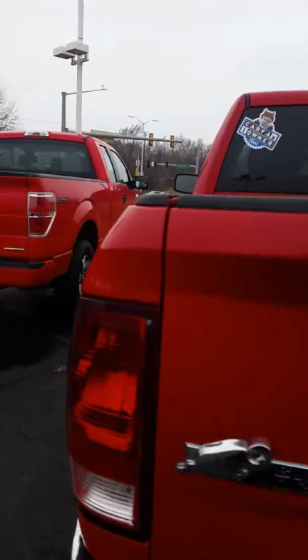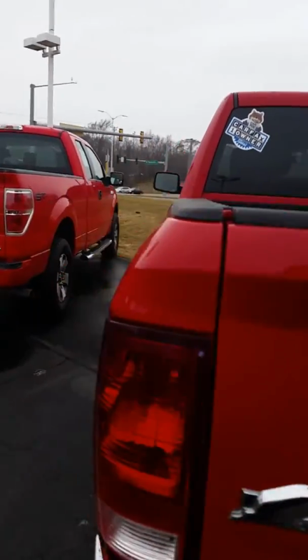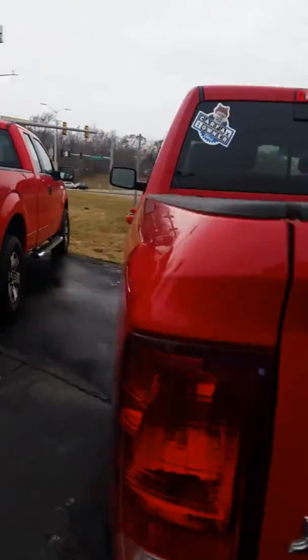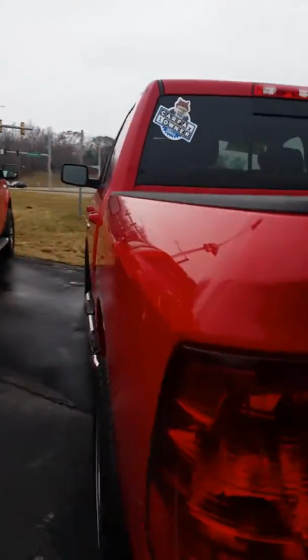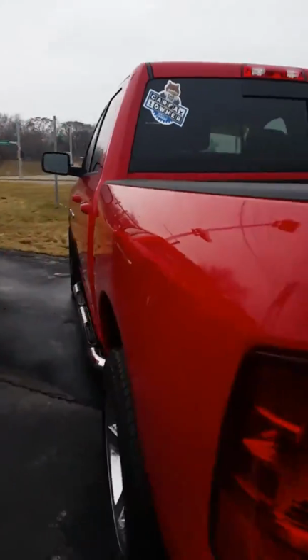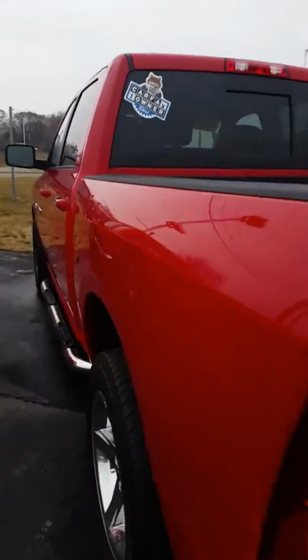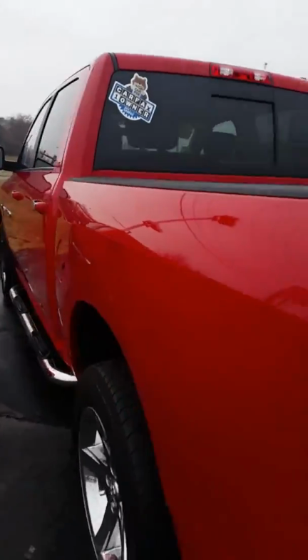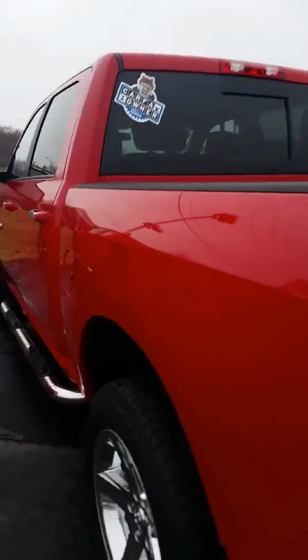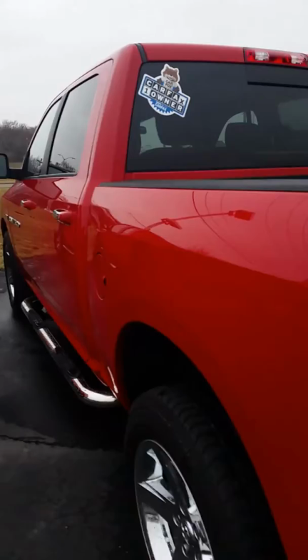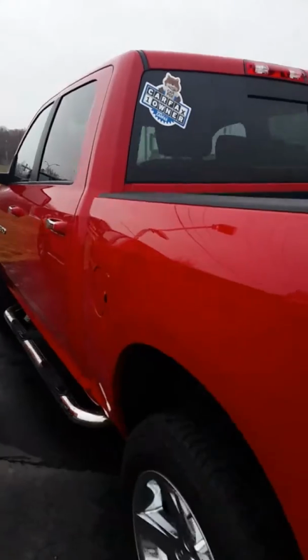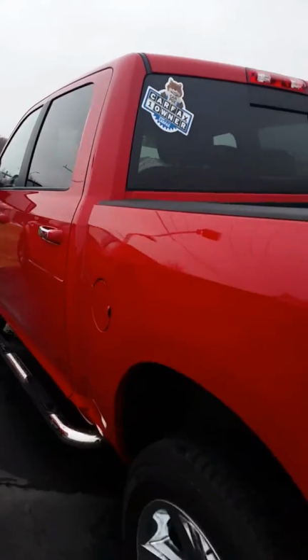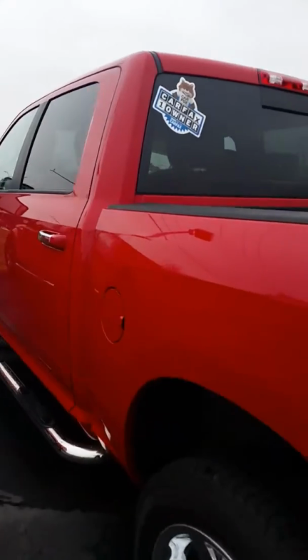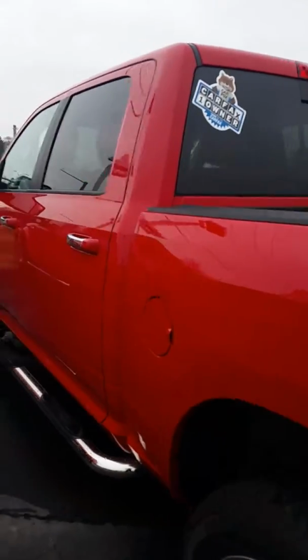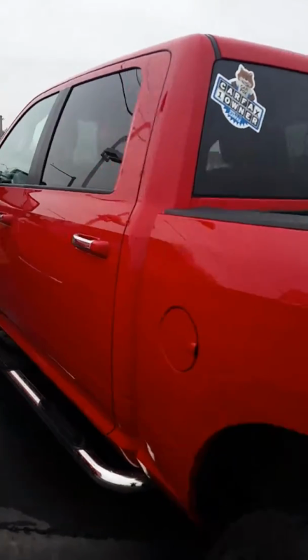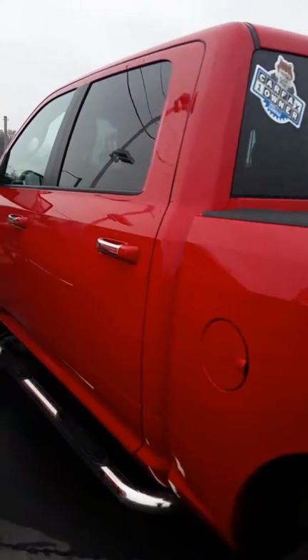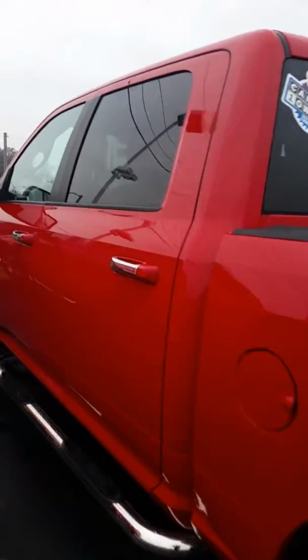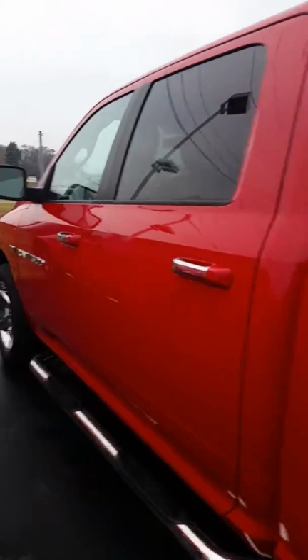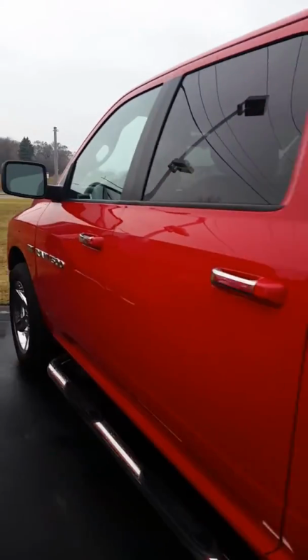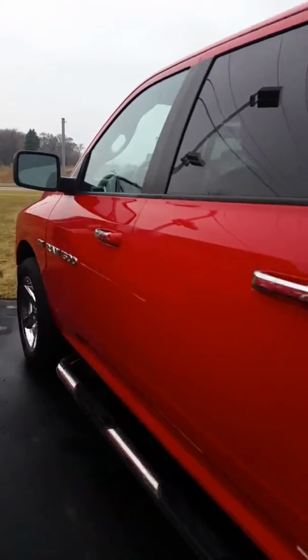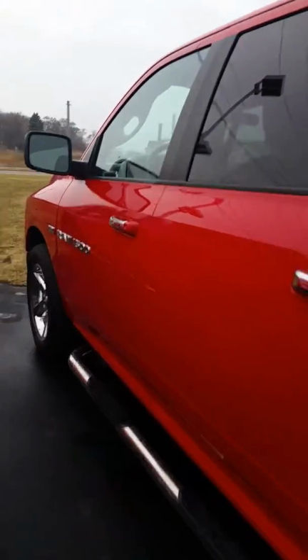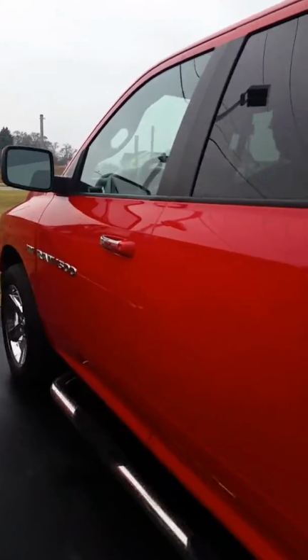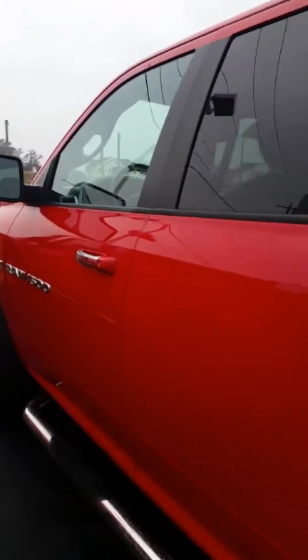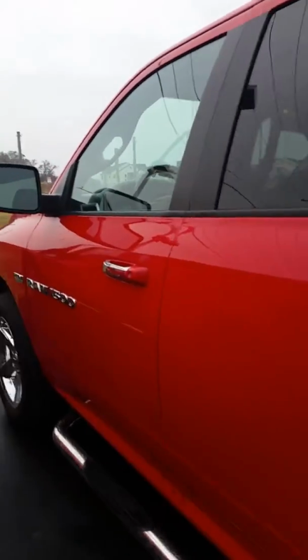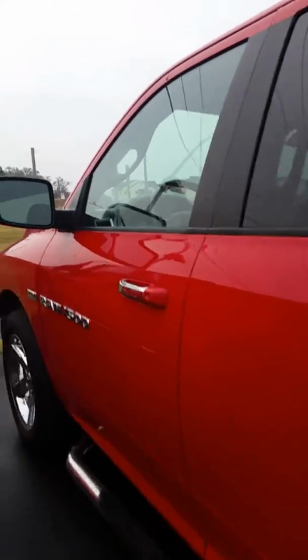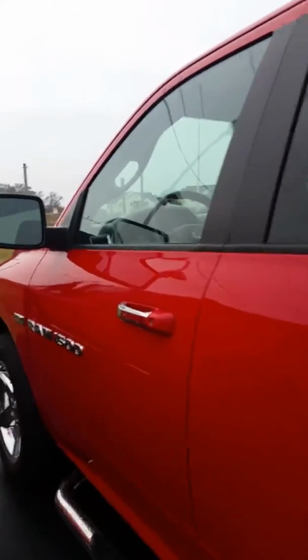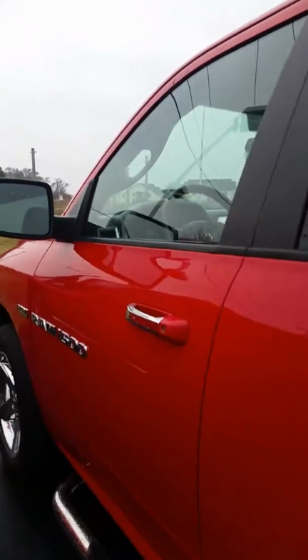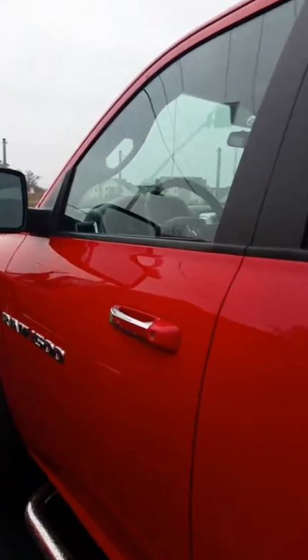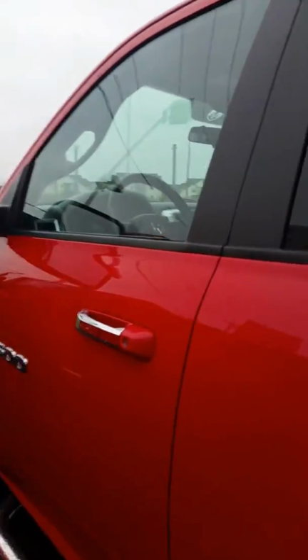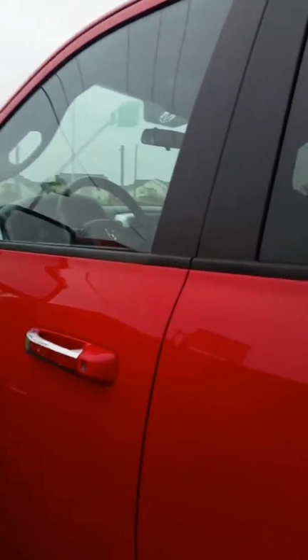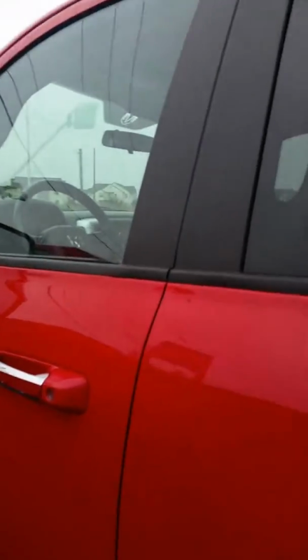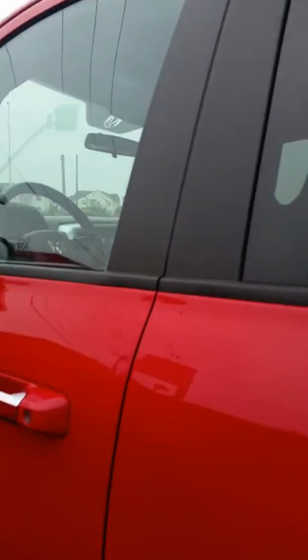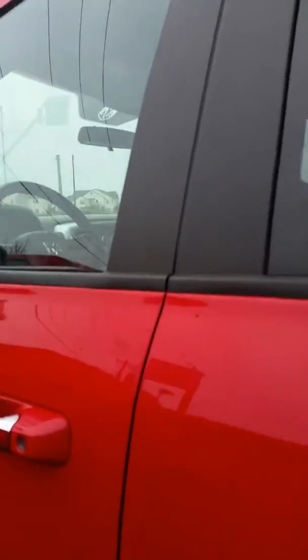It is a gorgeous looking truck. One owner, clean Carfax, and it has very low miles.